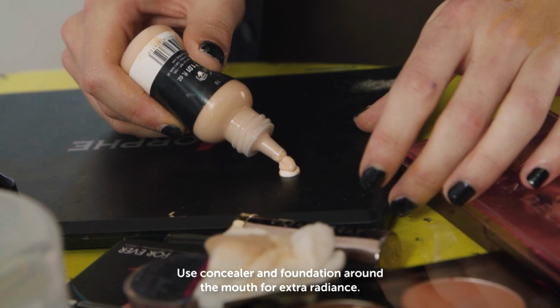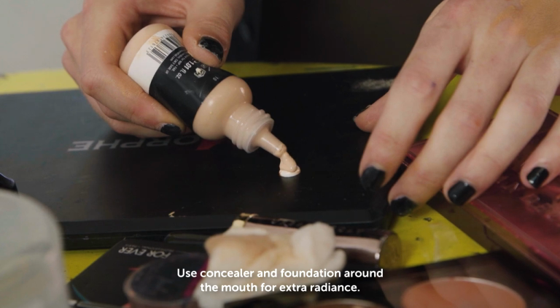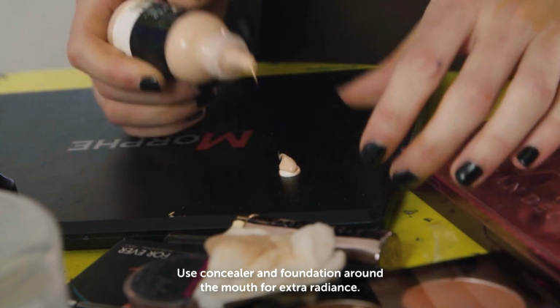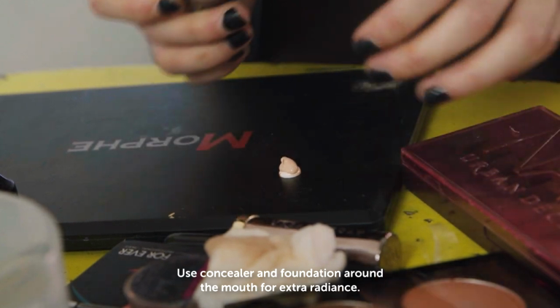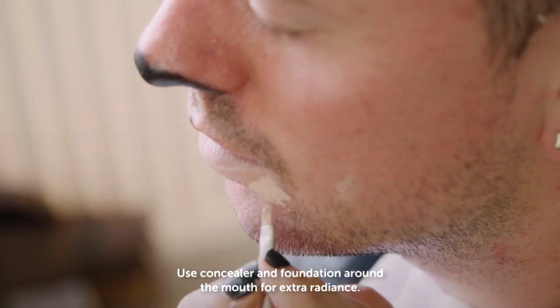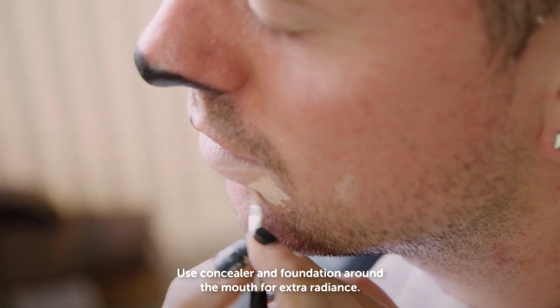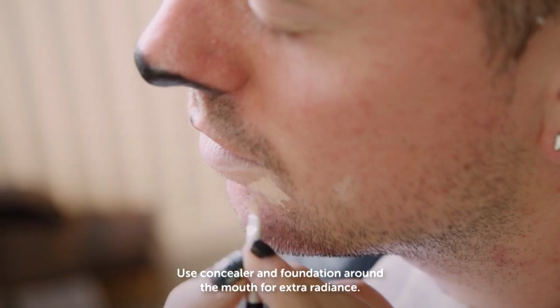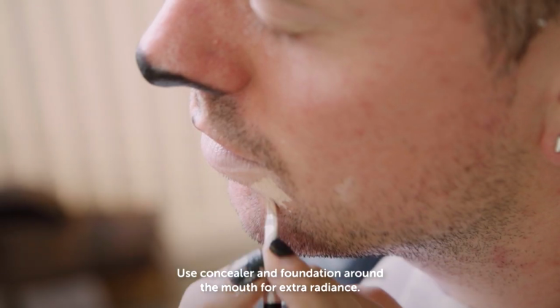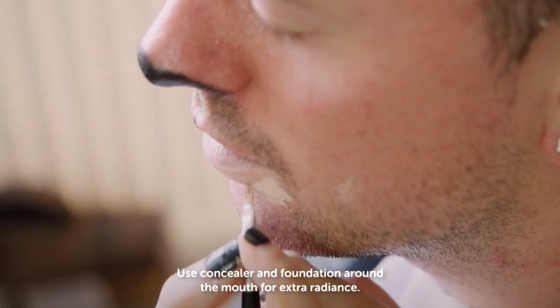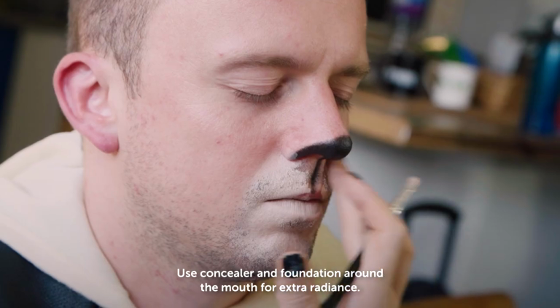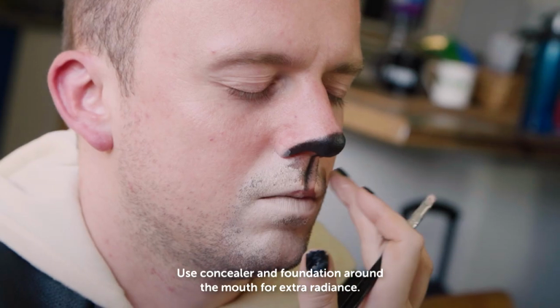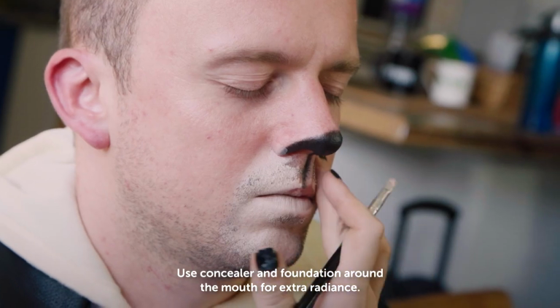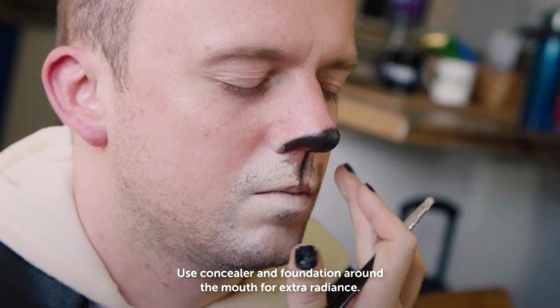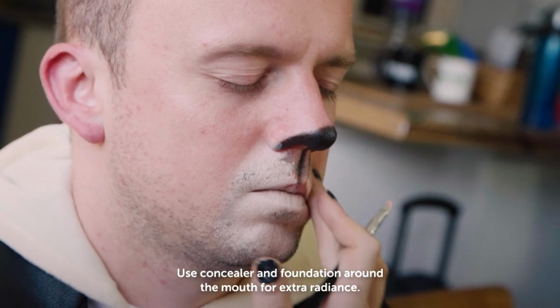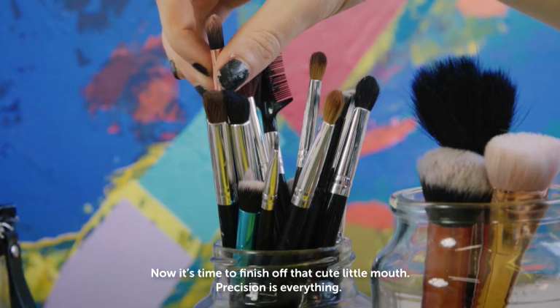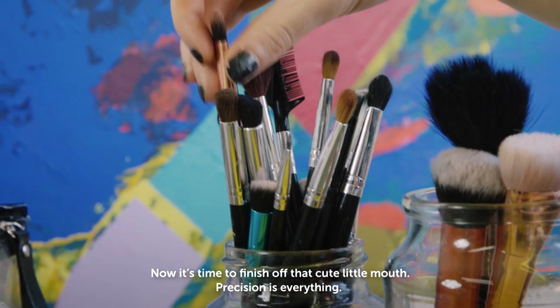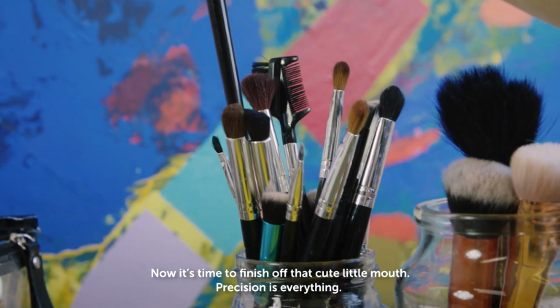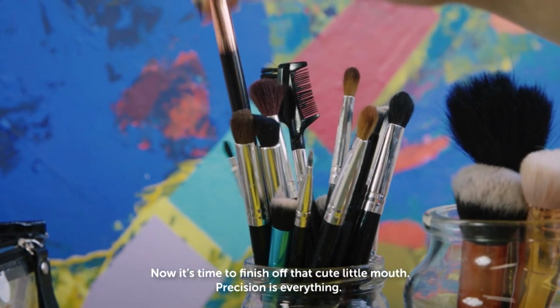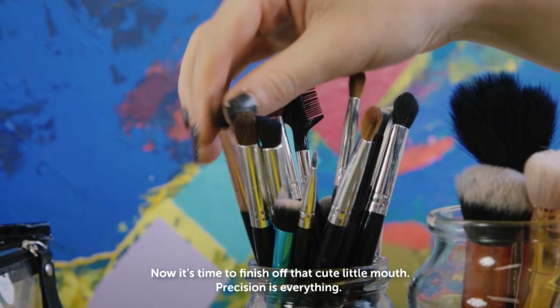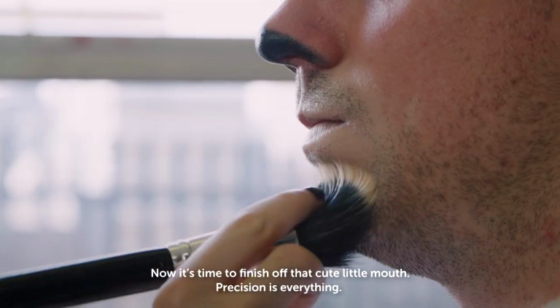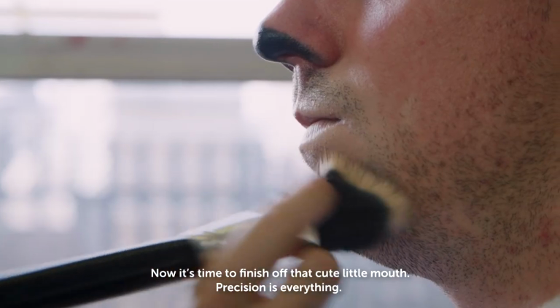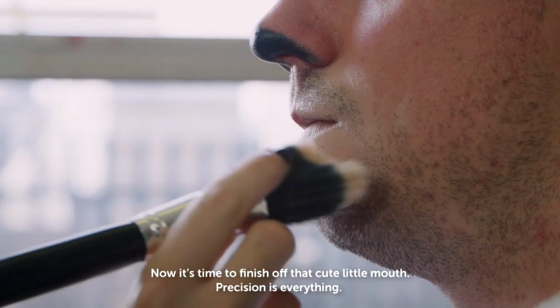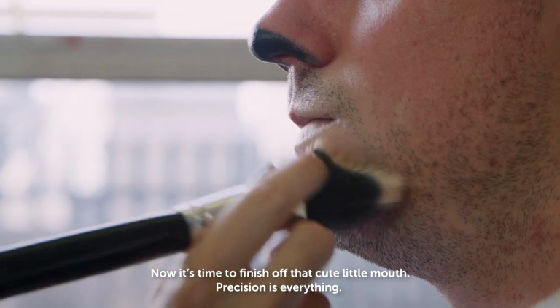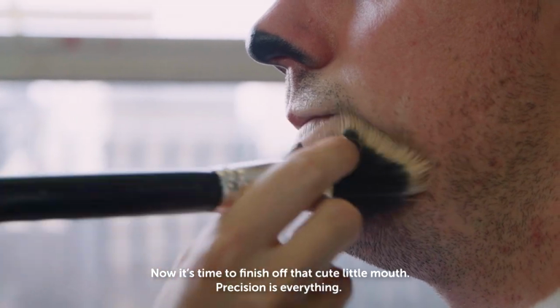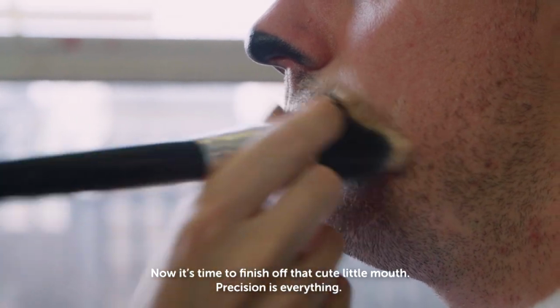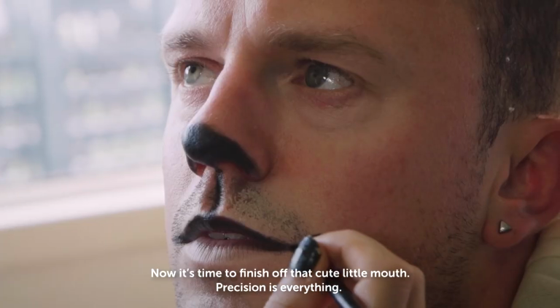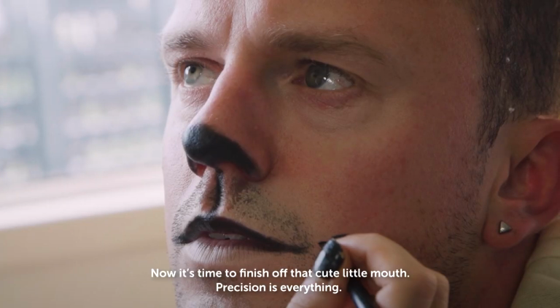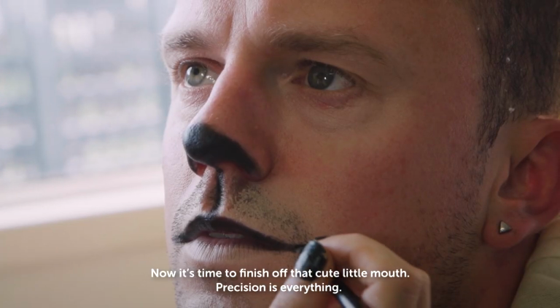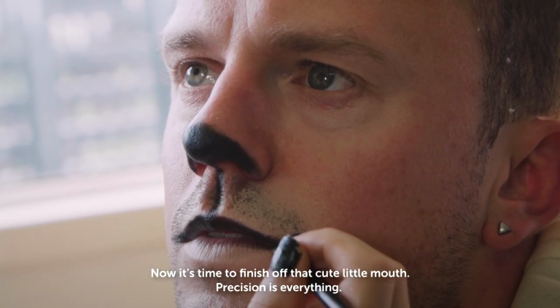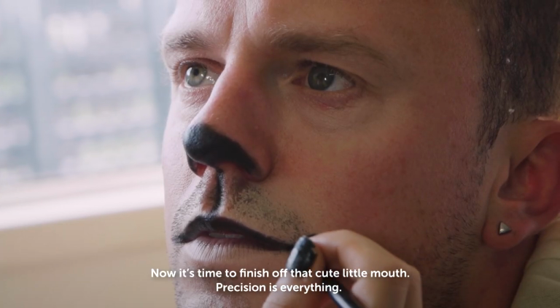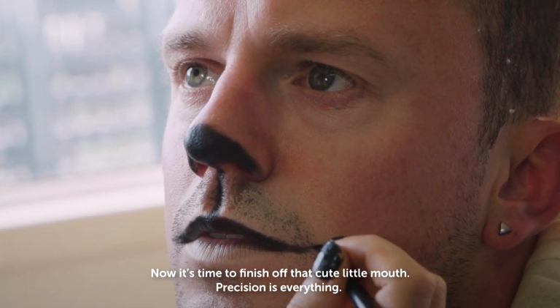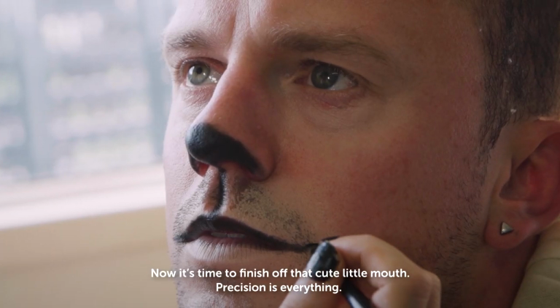Use concealer and foundation around the mouth for extra radiance. Now it's time to finish off that cute little mouth. Precision is everything.